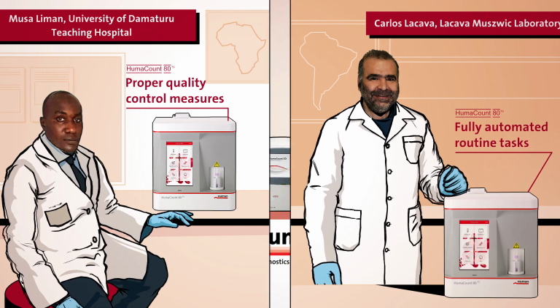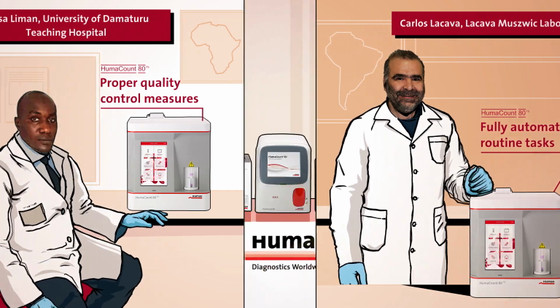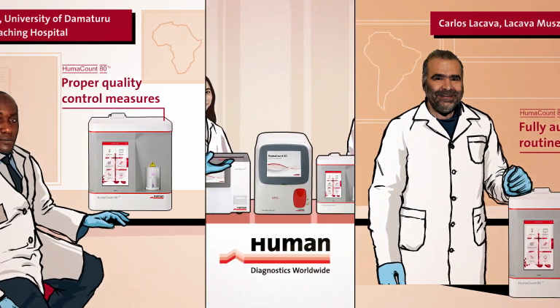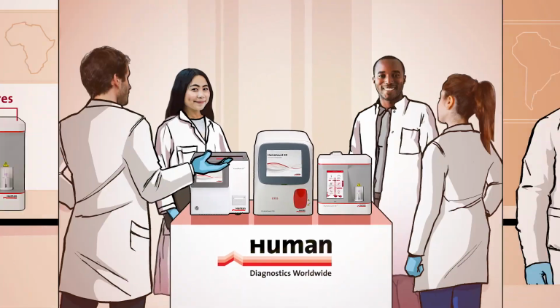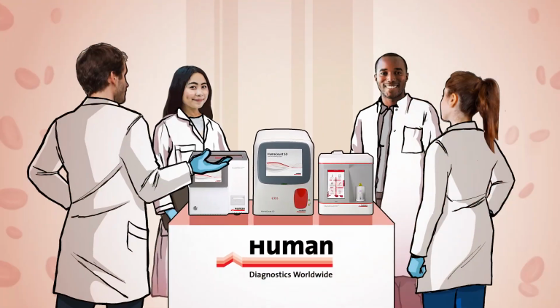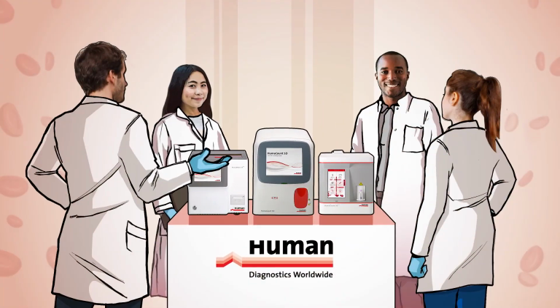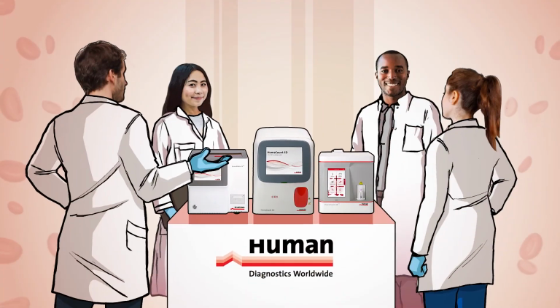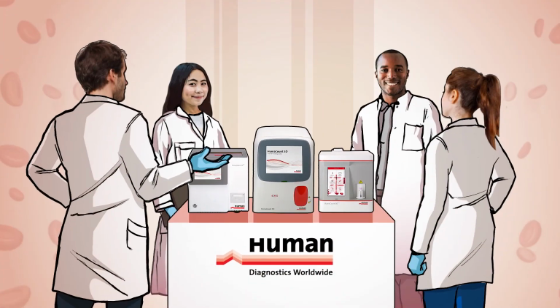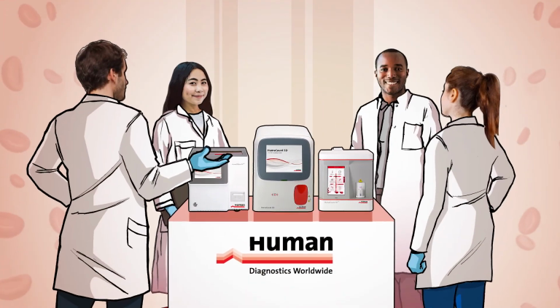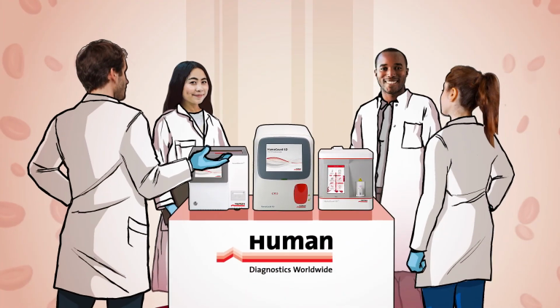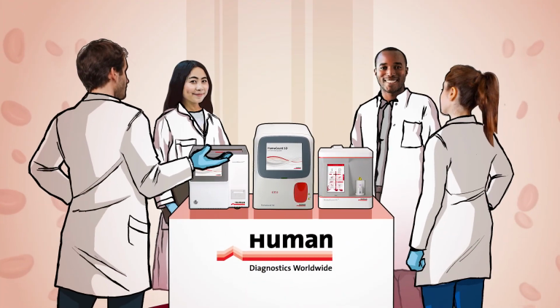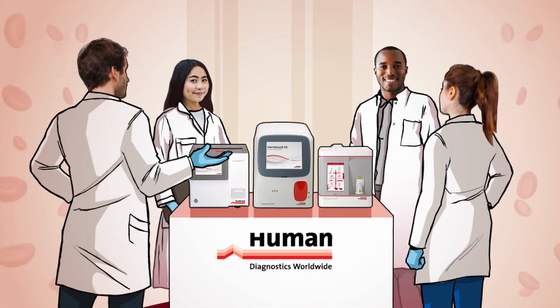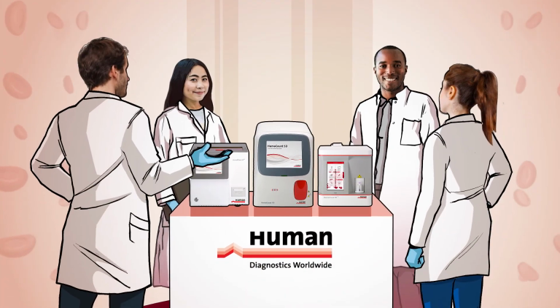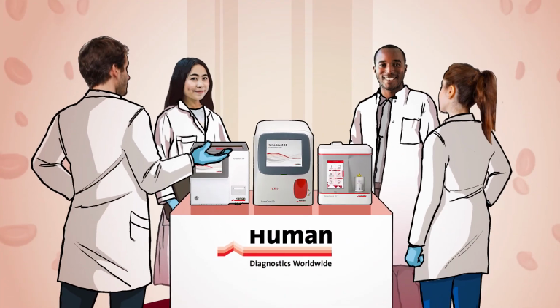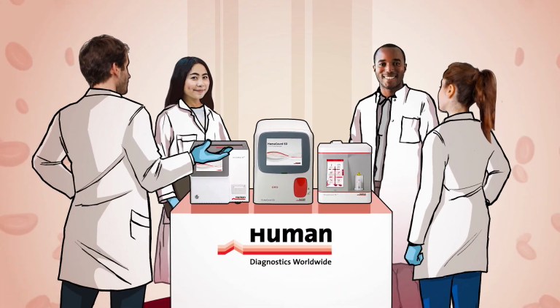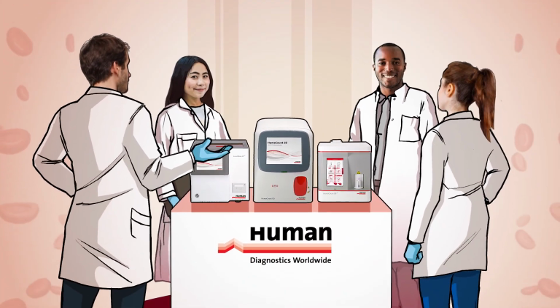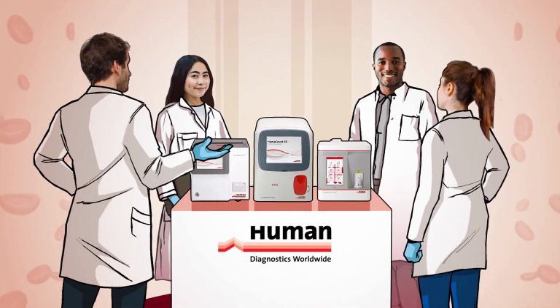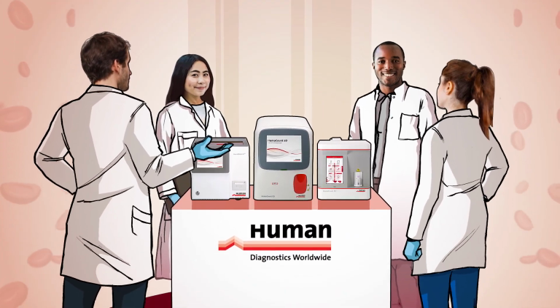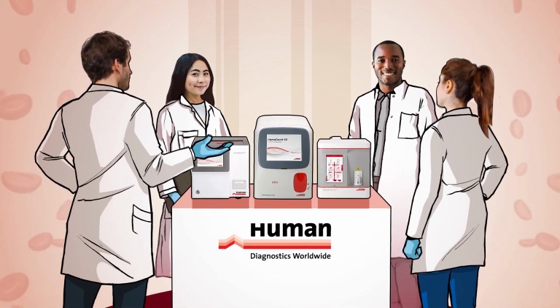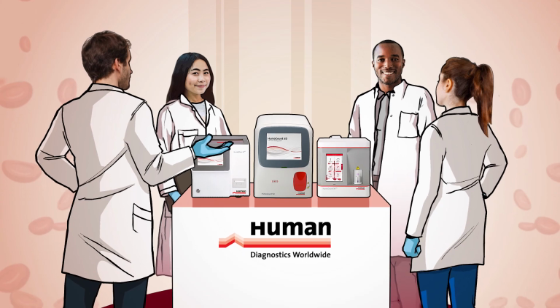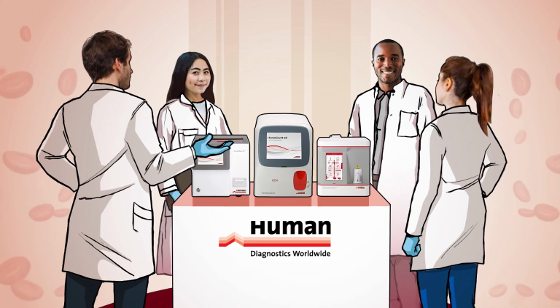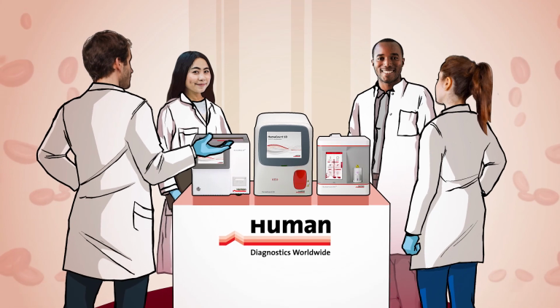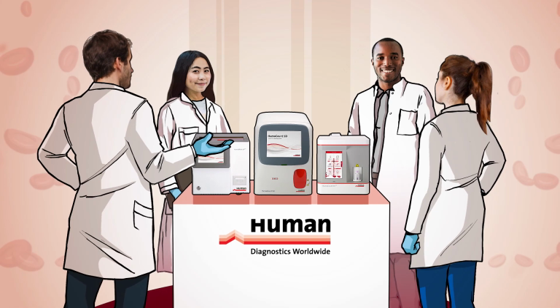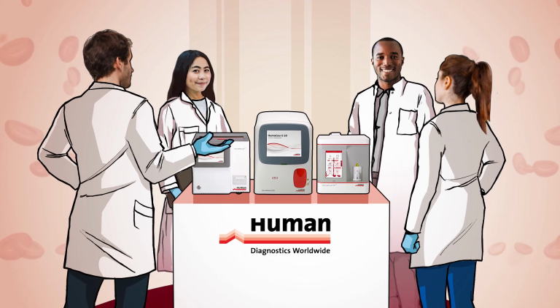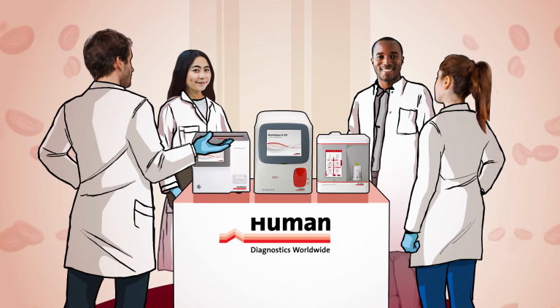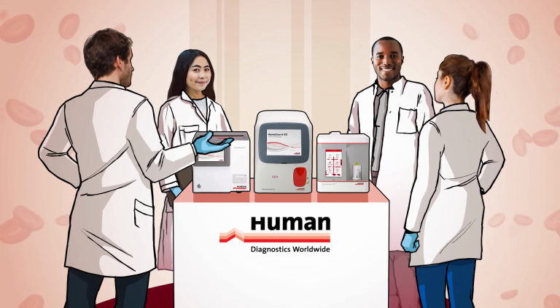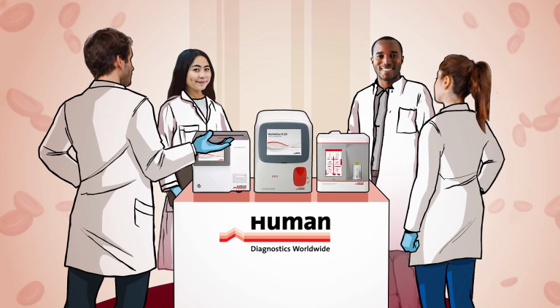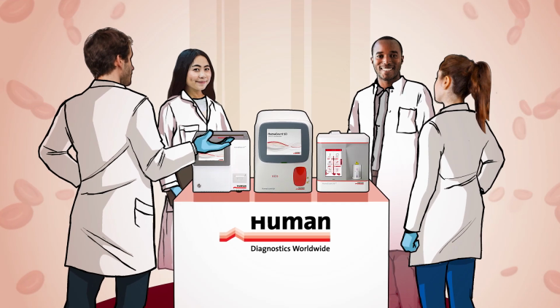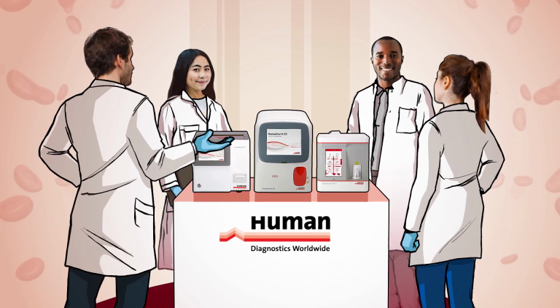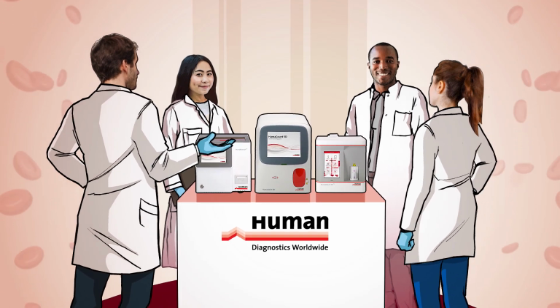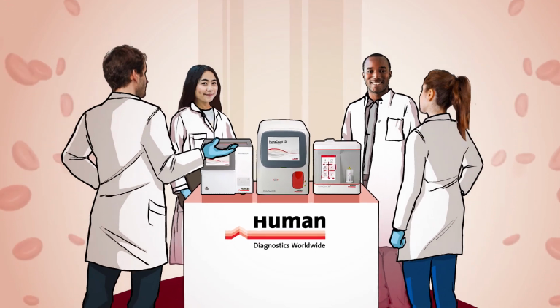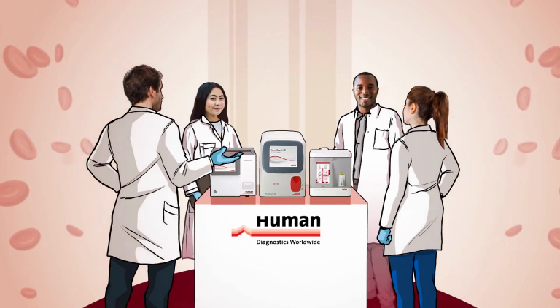As you can see, HUMAN products are used to improve healthcare services for people in all corners of this world.